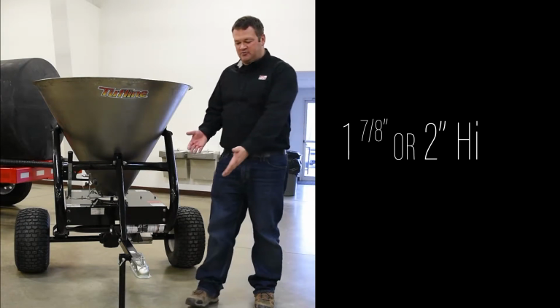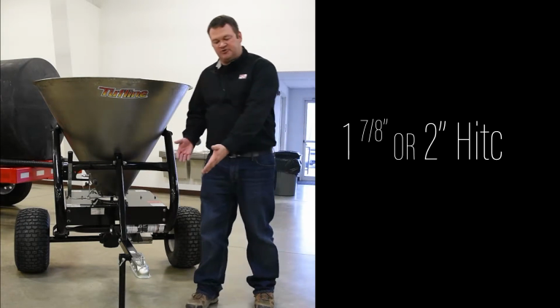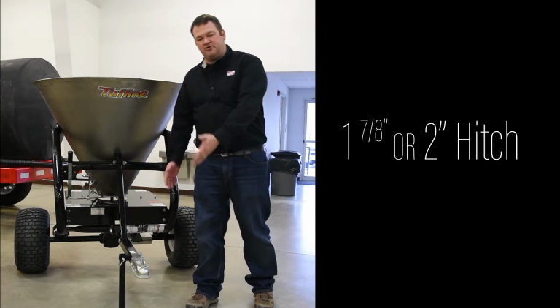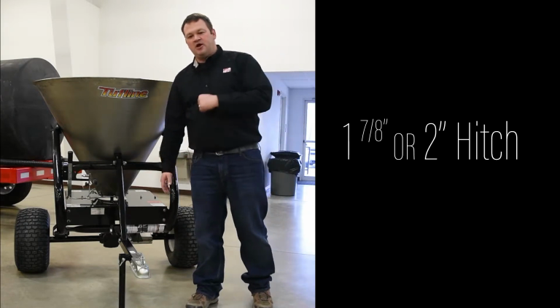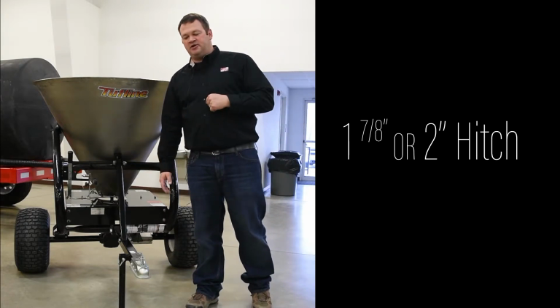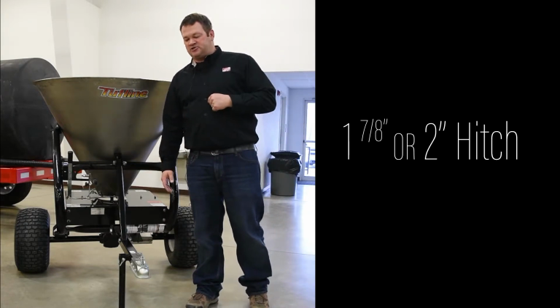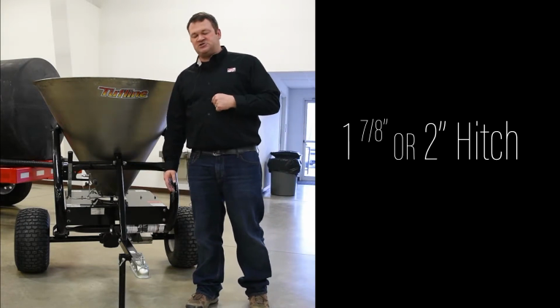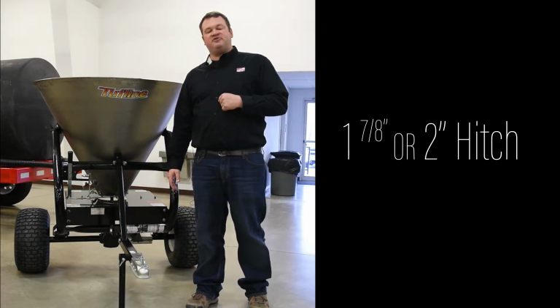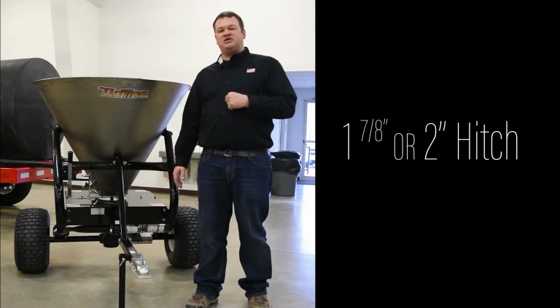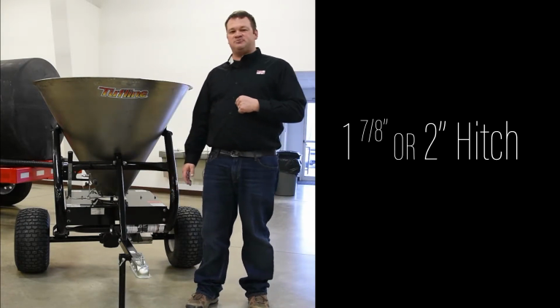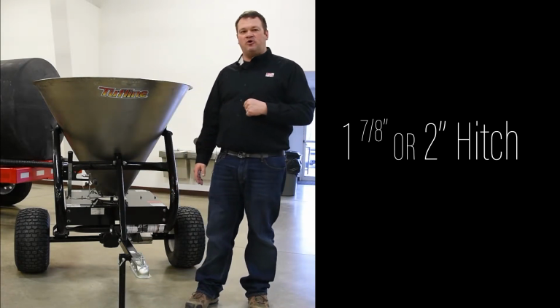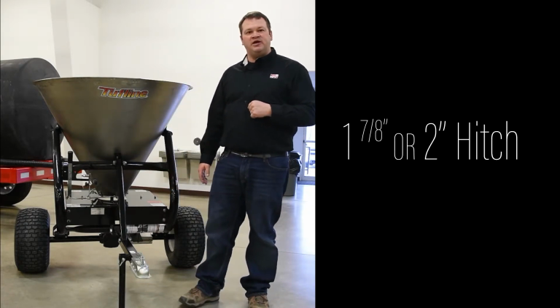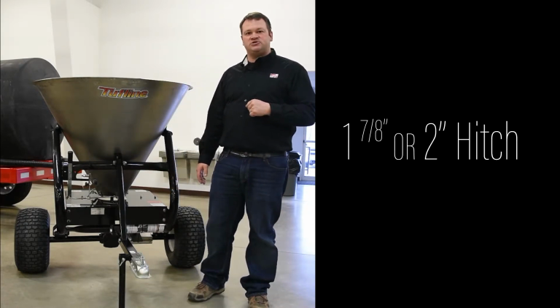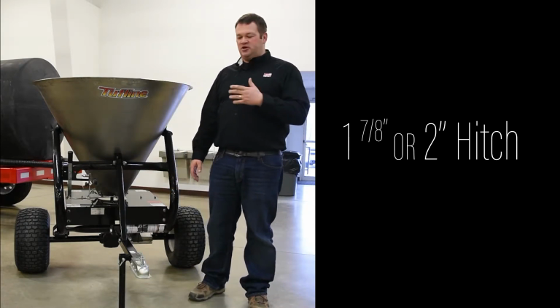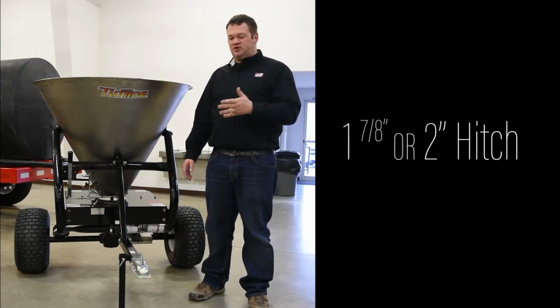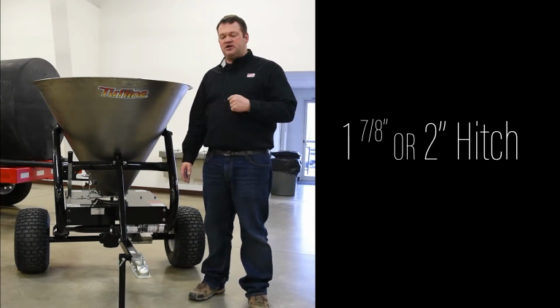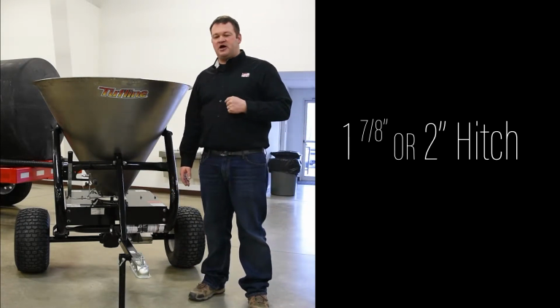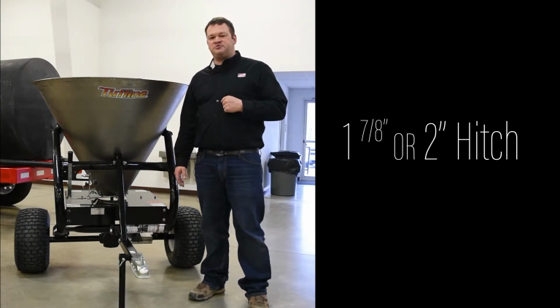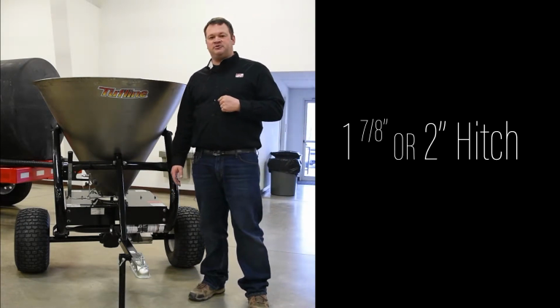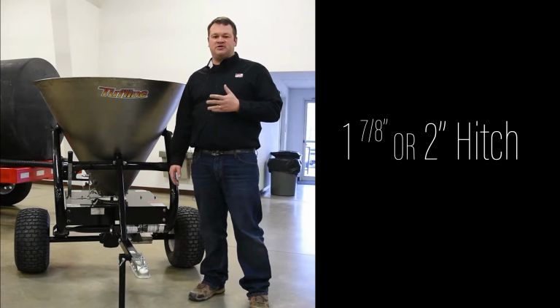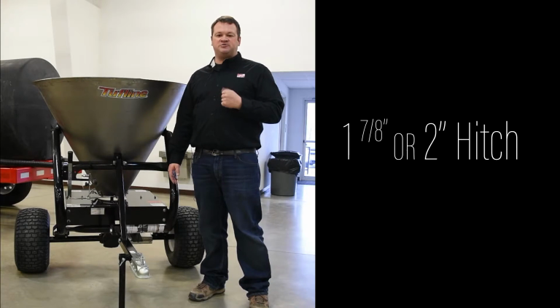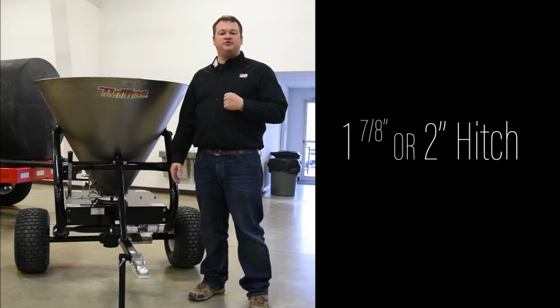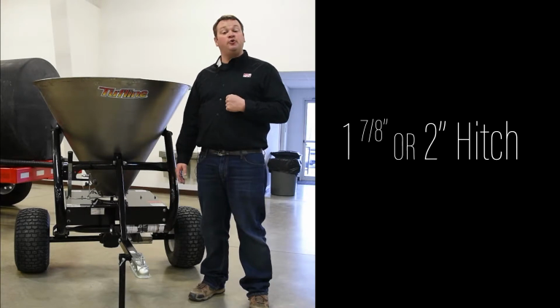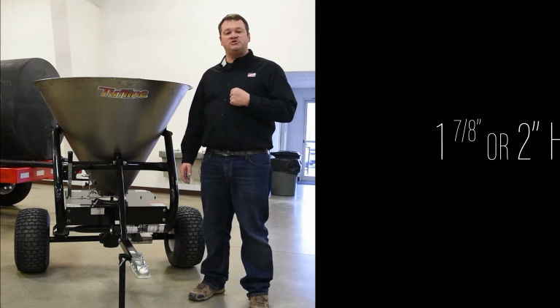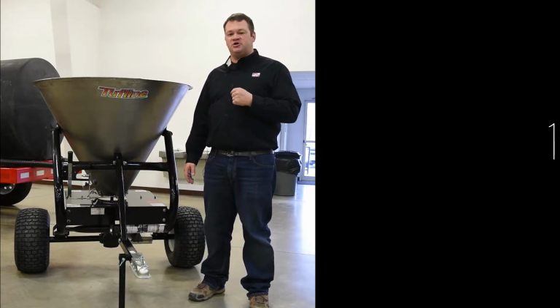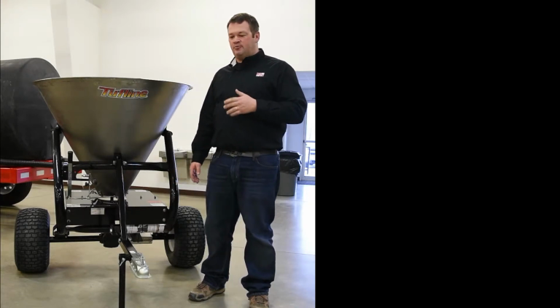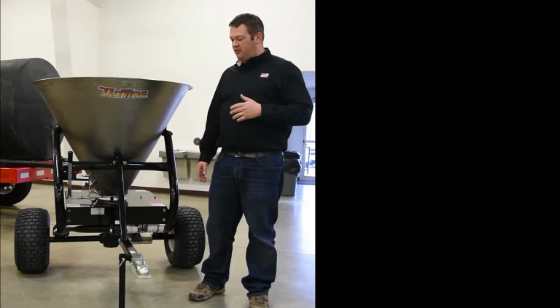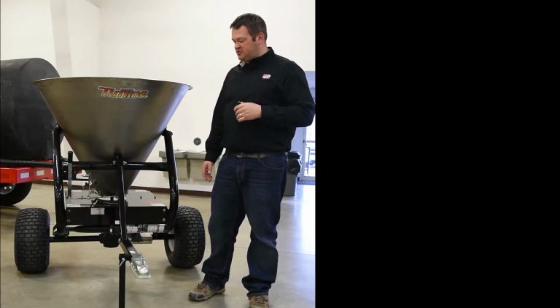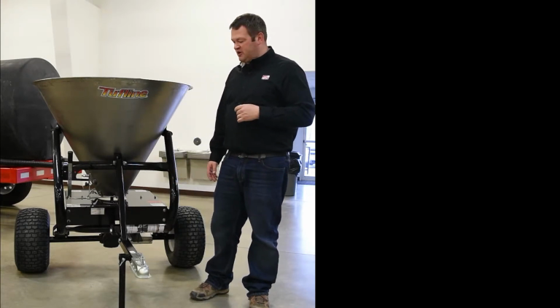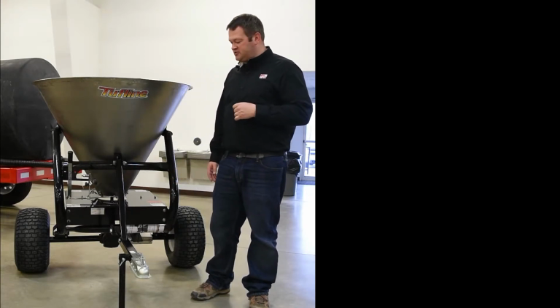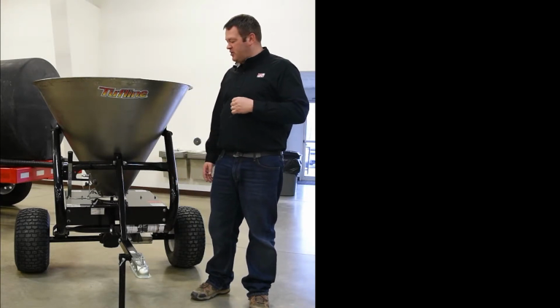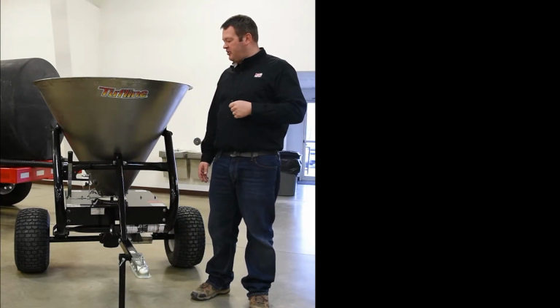It comes with an inch and seven-eighths ball hitch. You can also get the optional two-inch ball hitch on it as well.